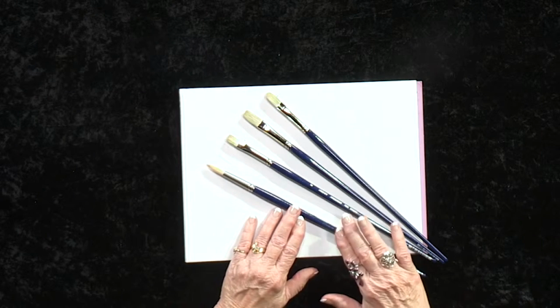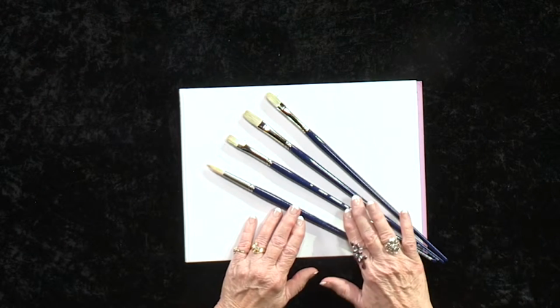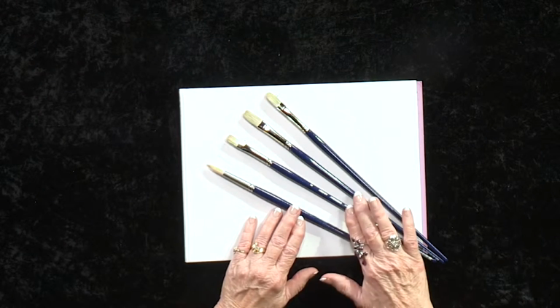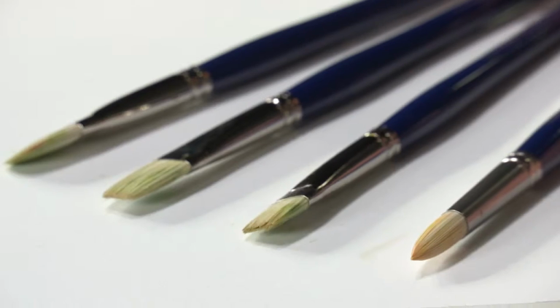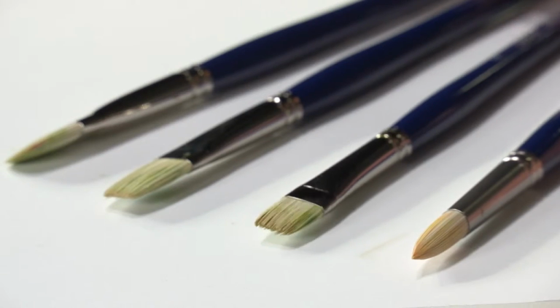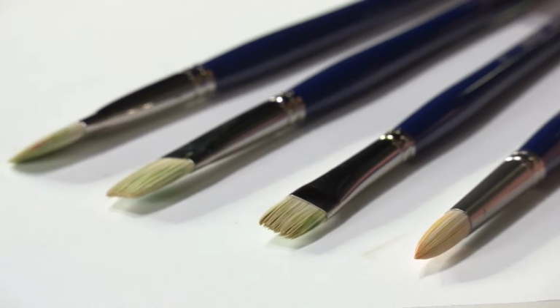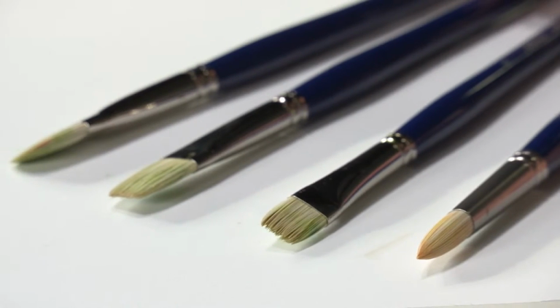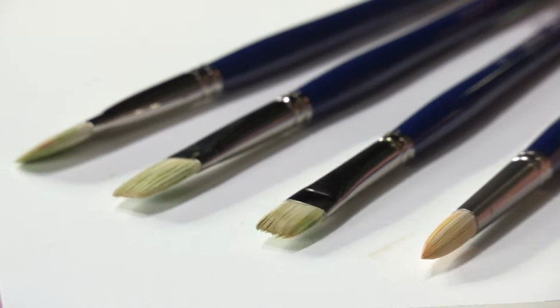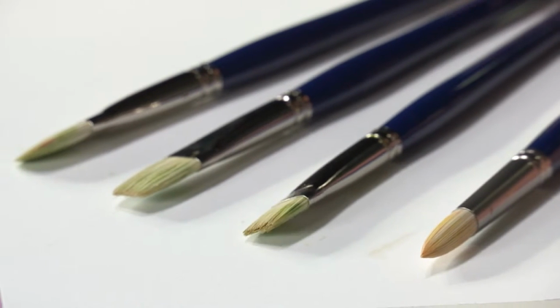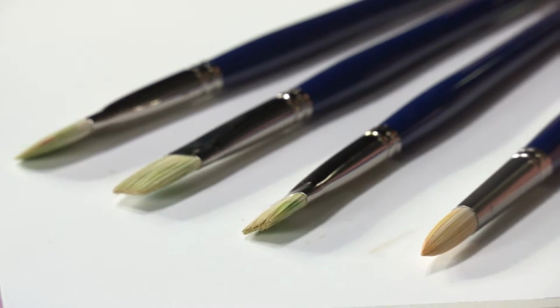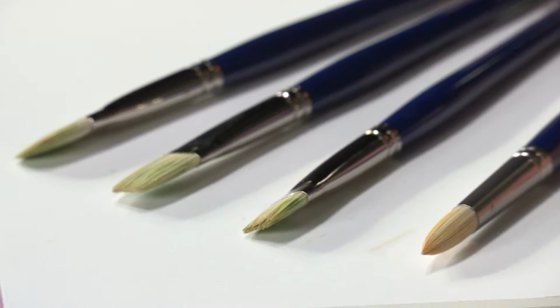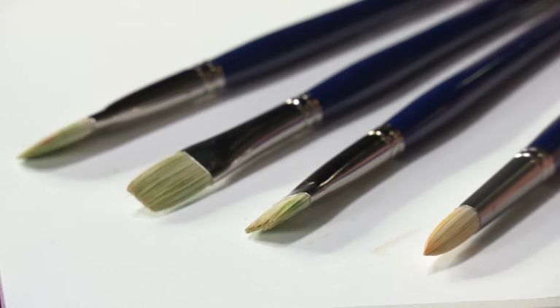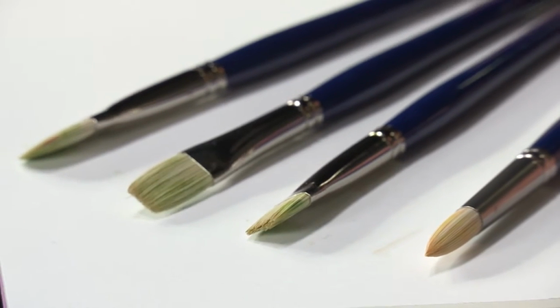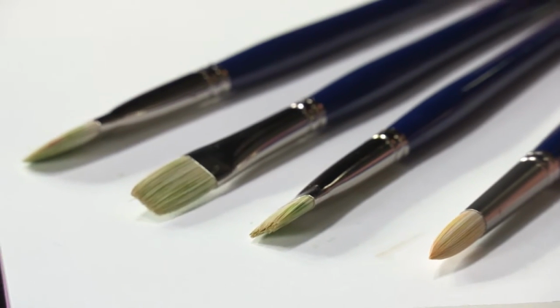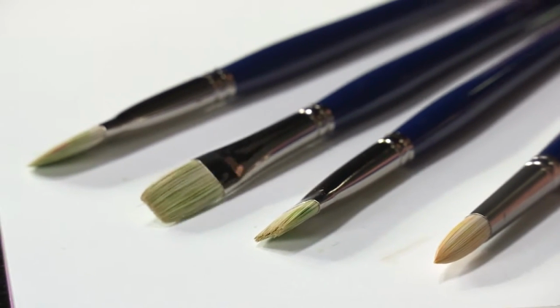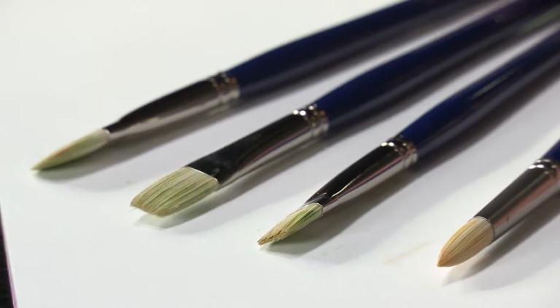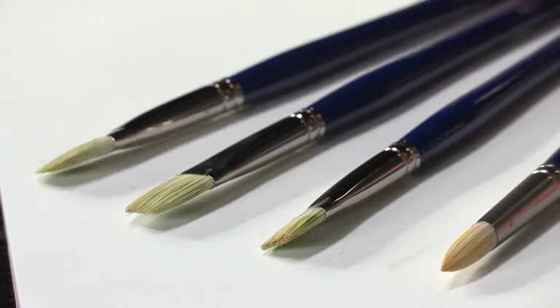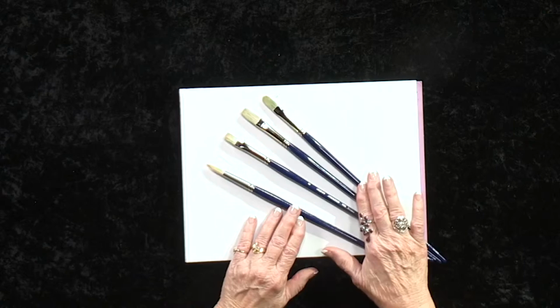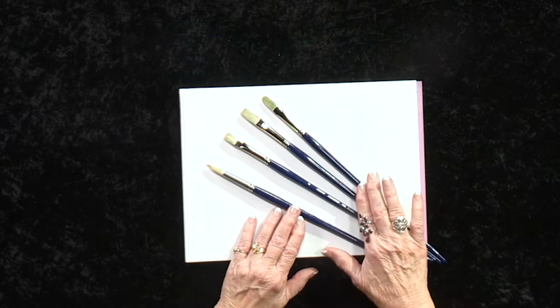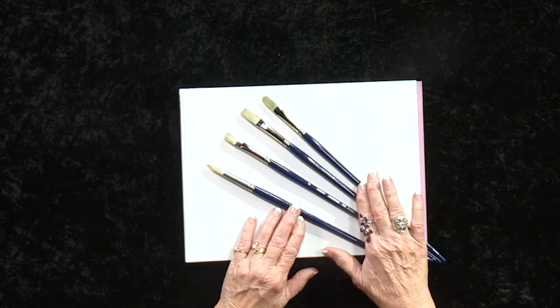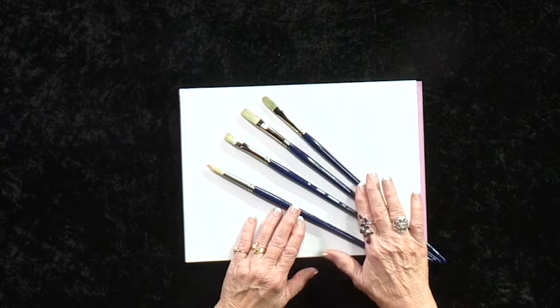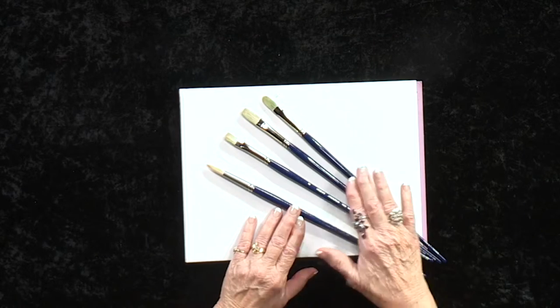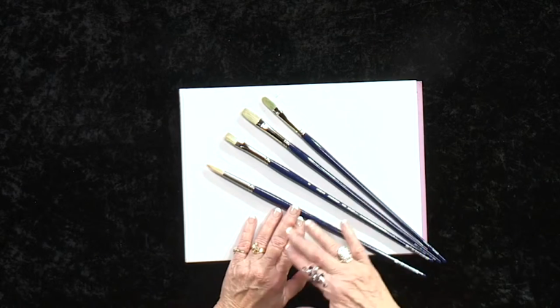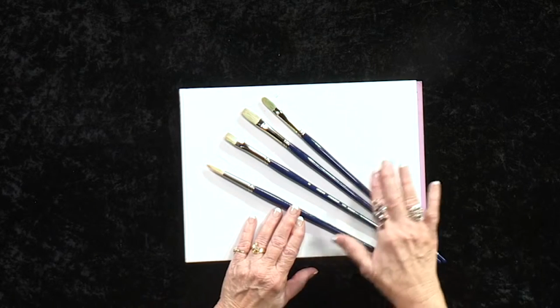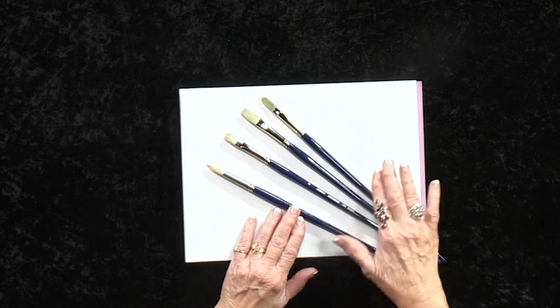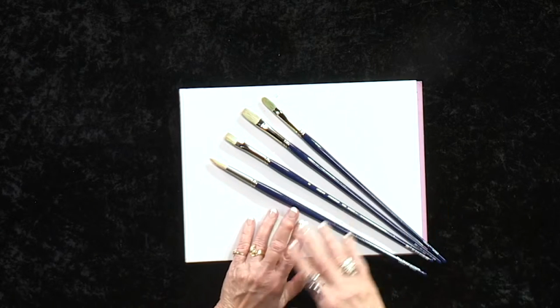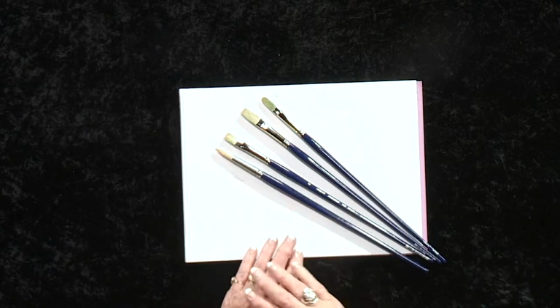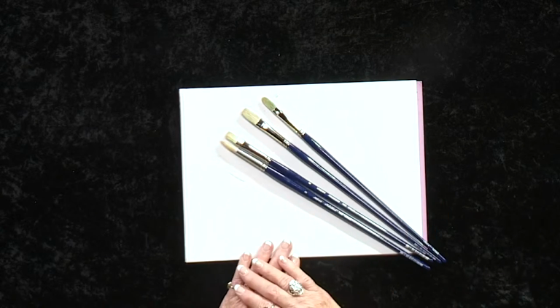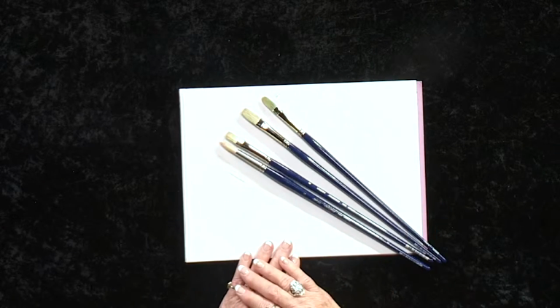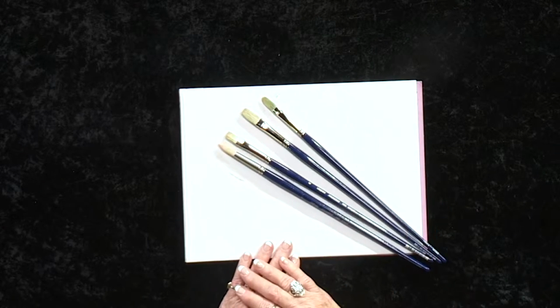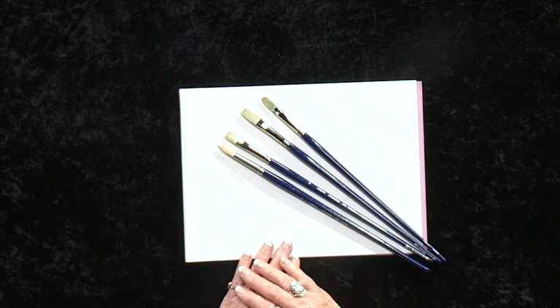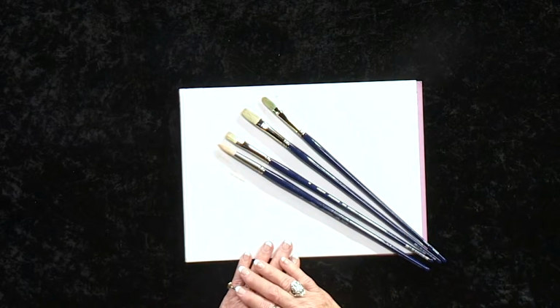bright, flat, and filbert — all in size six, one of the most requested sizes.